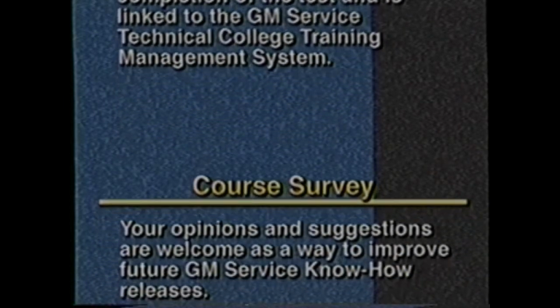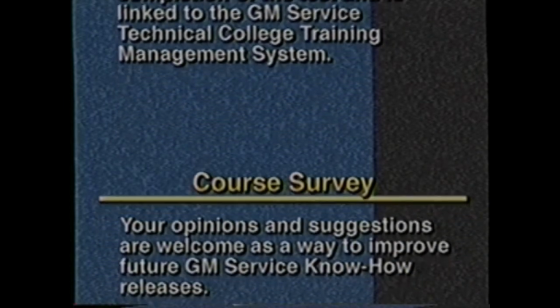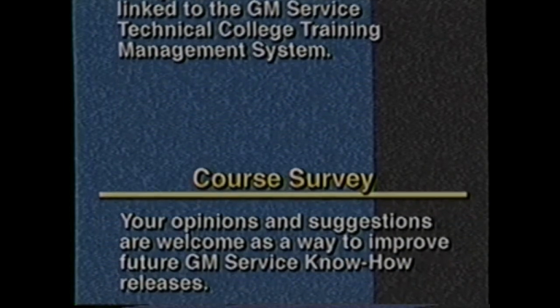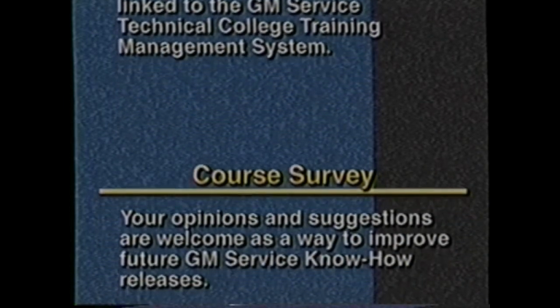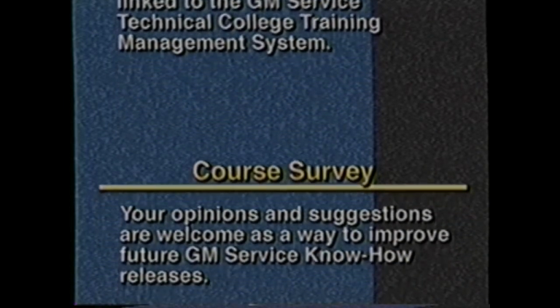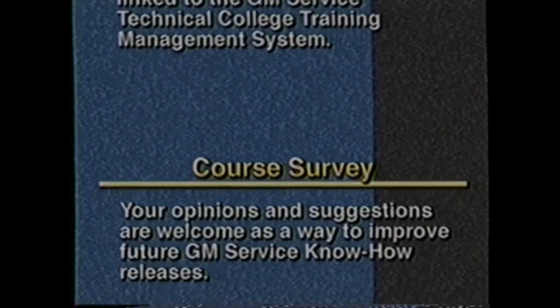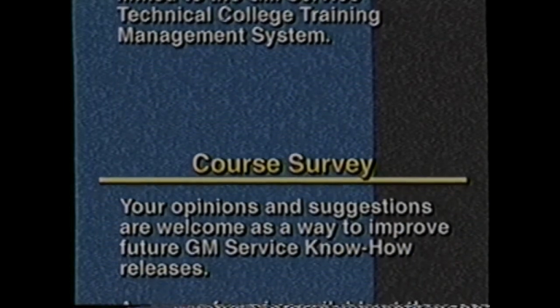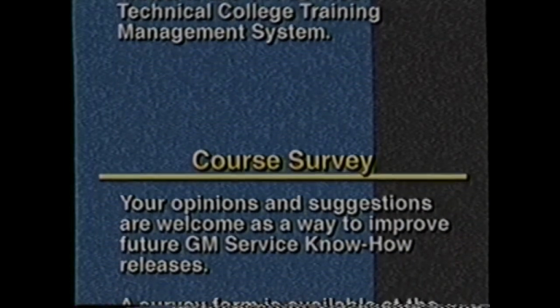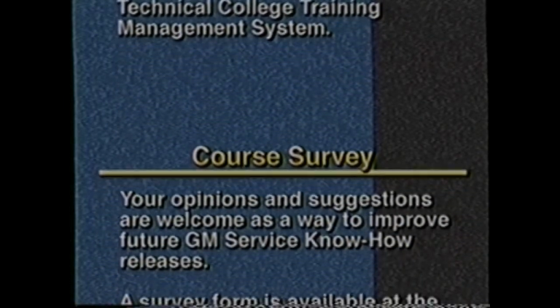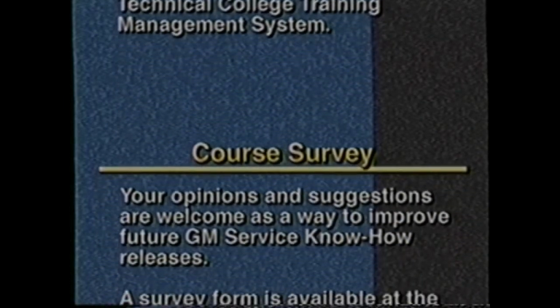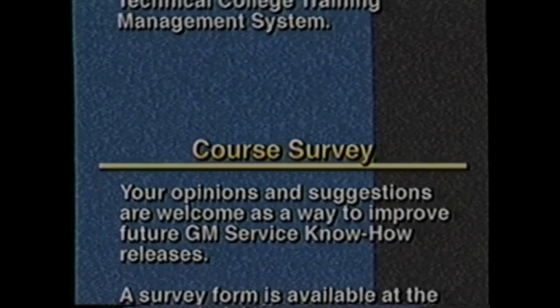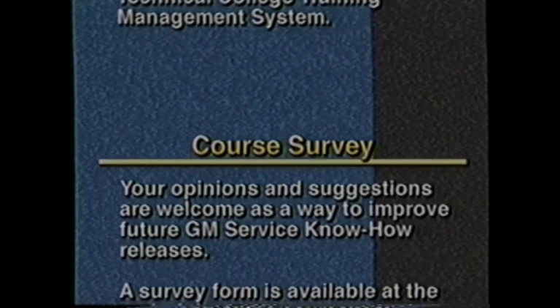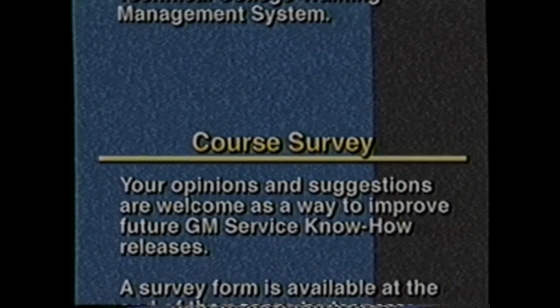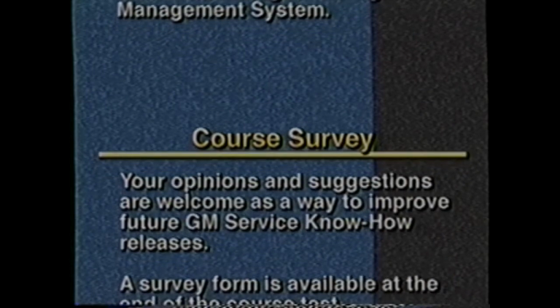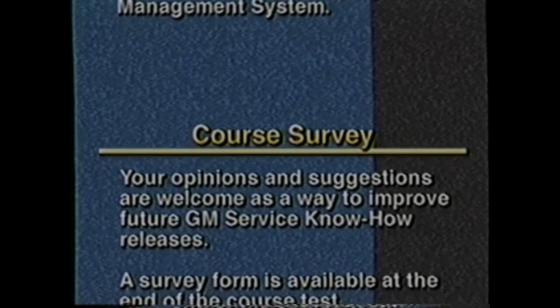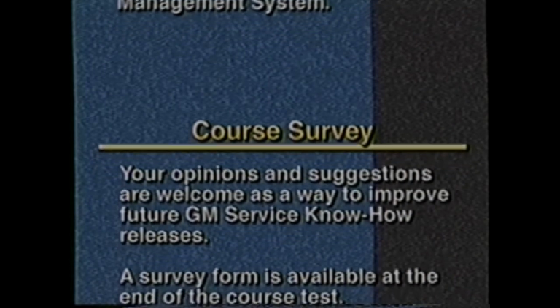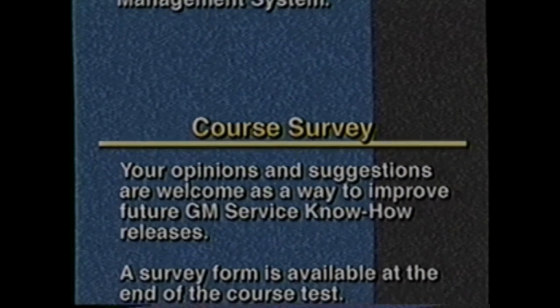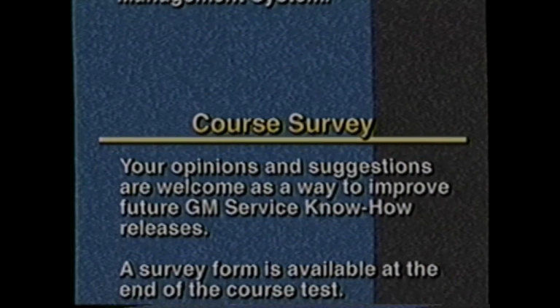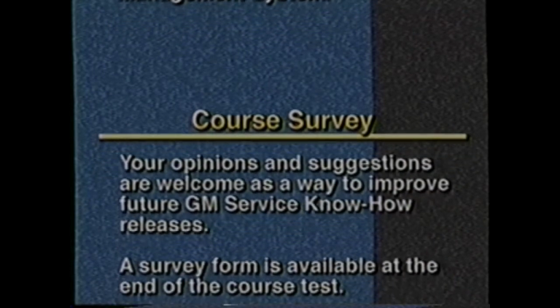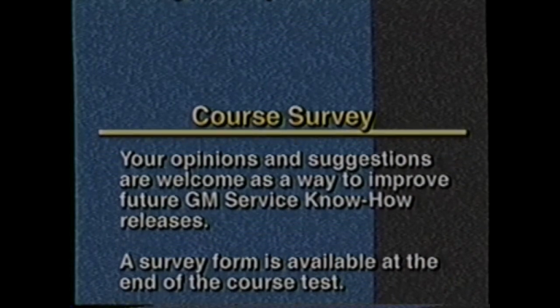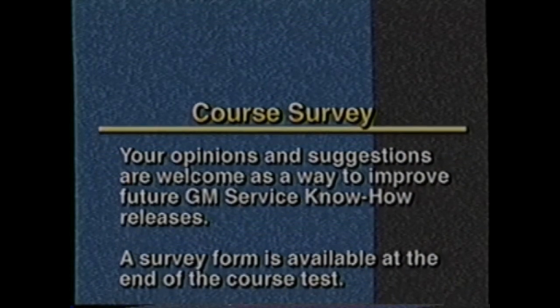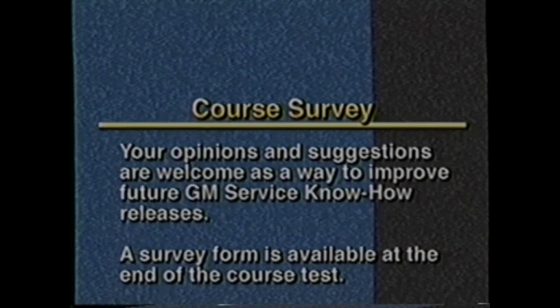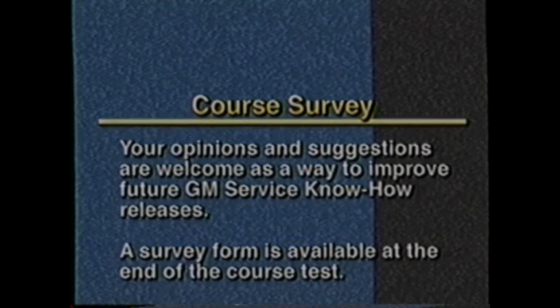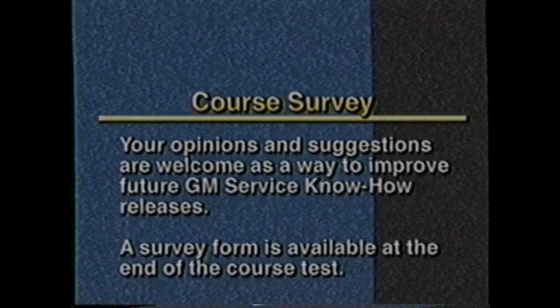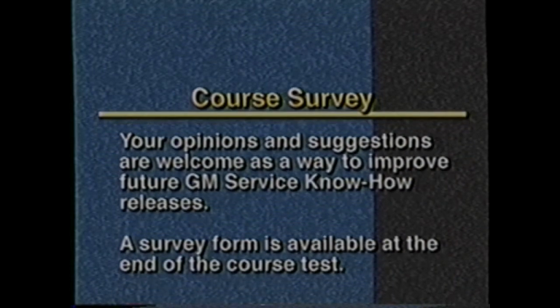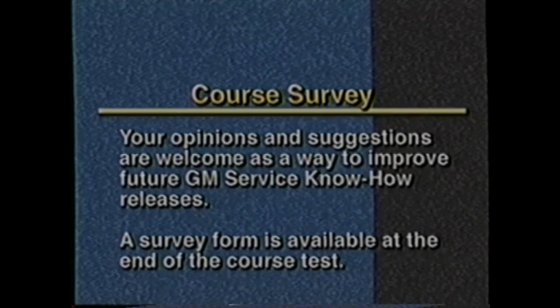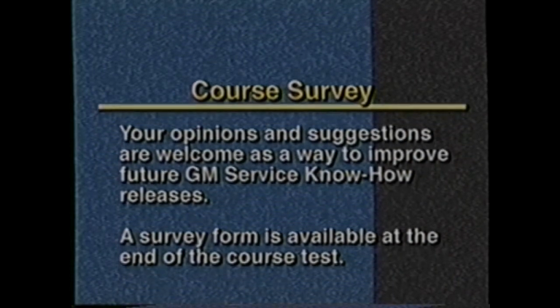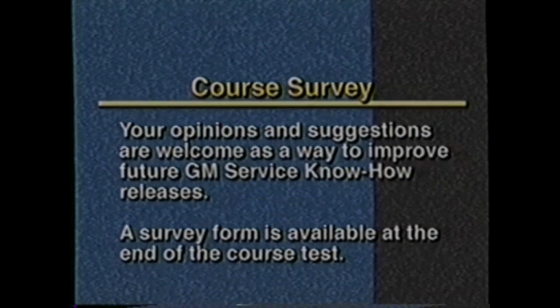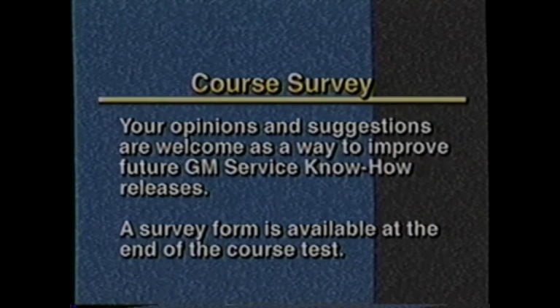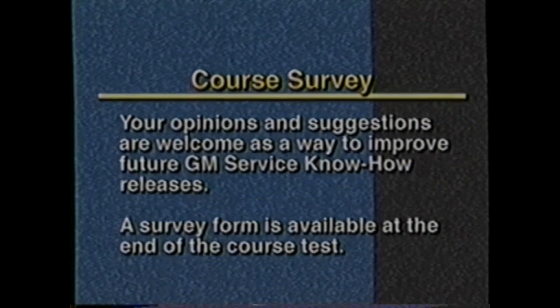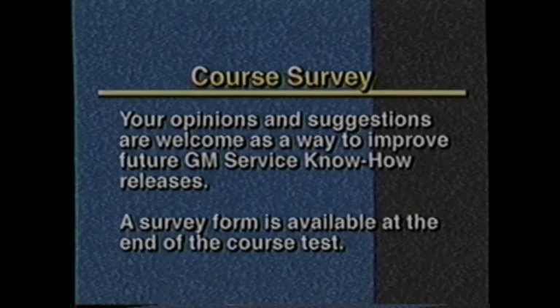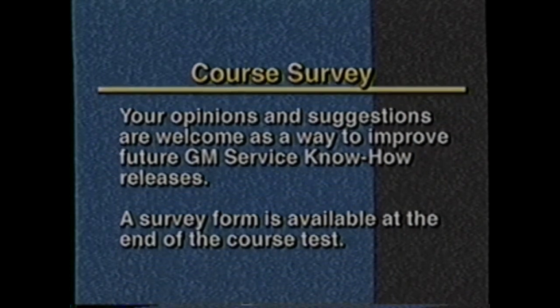Your opinions and suggestions are welcome as a way to improve future GM Service Know-How releases. A survey form is available at the end of the course test.